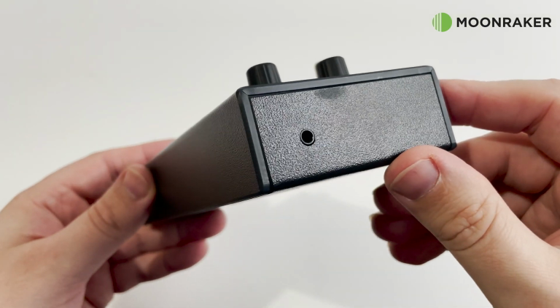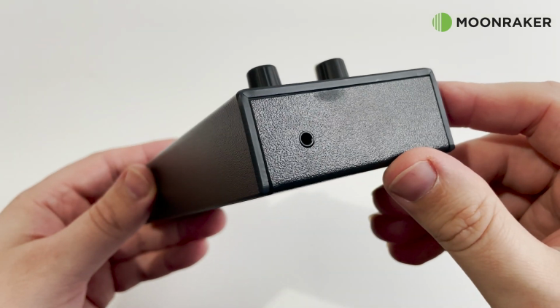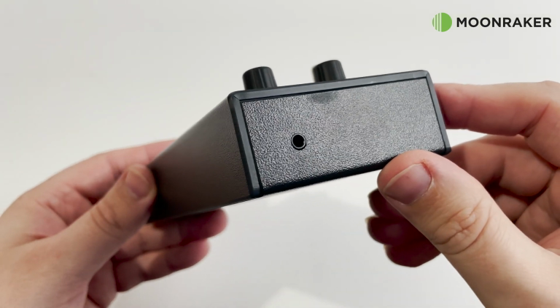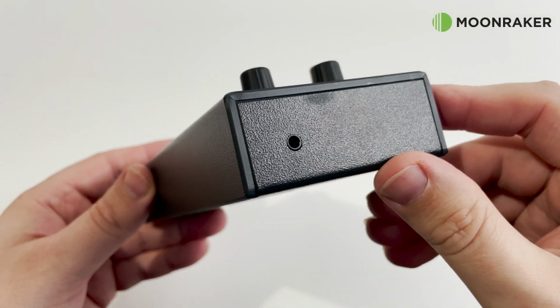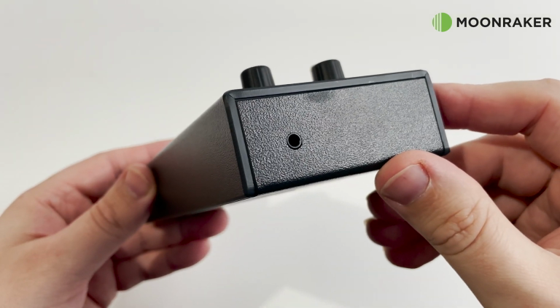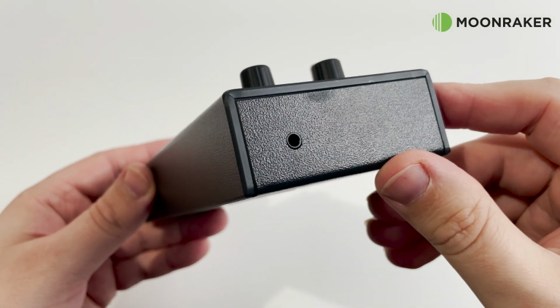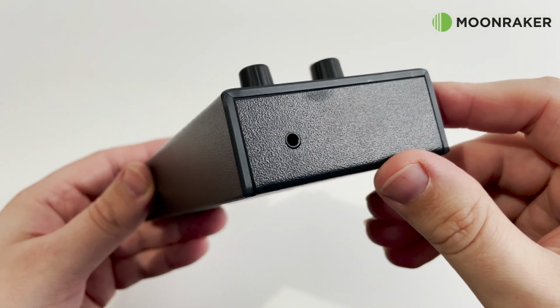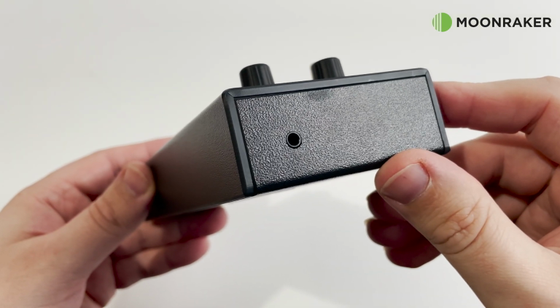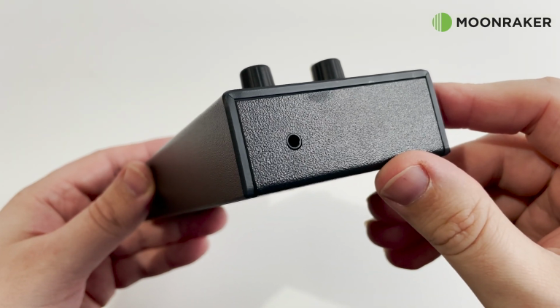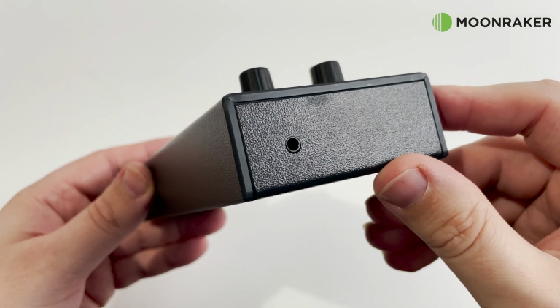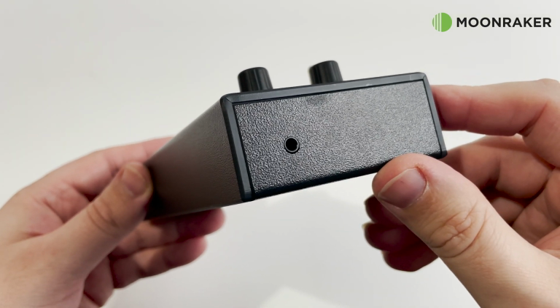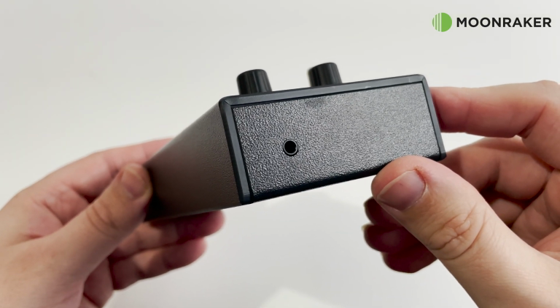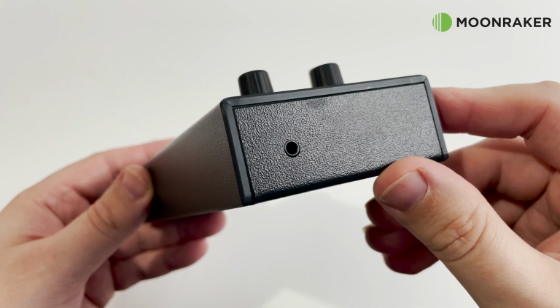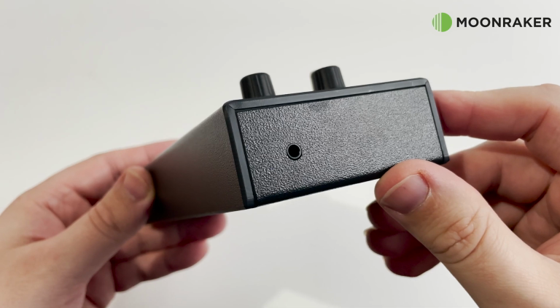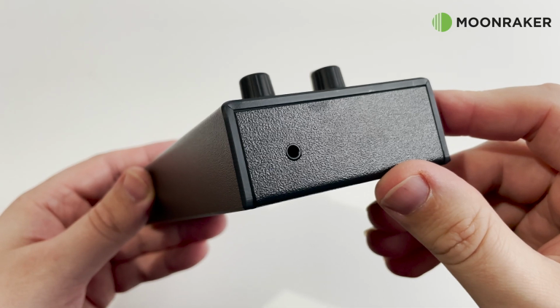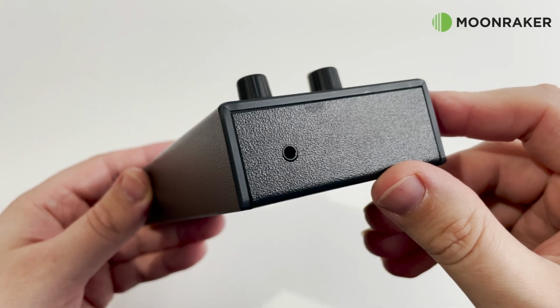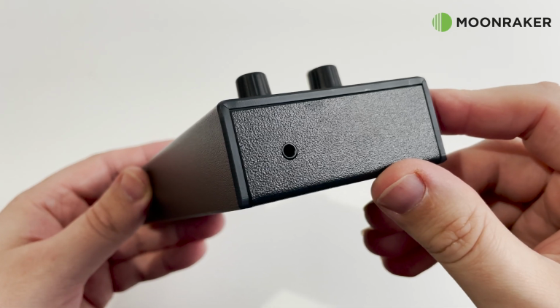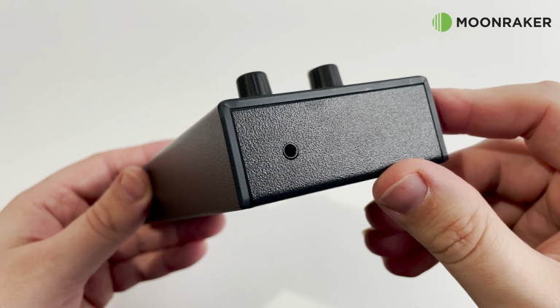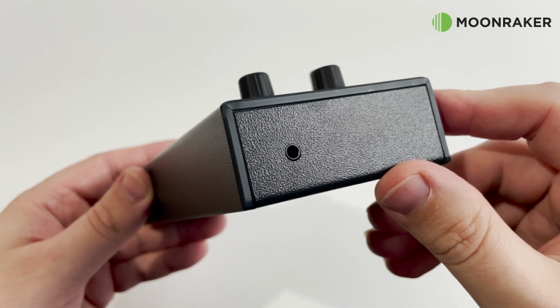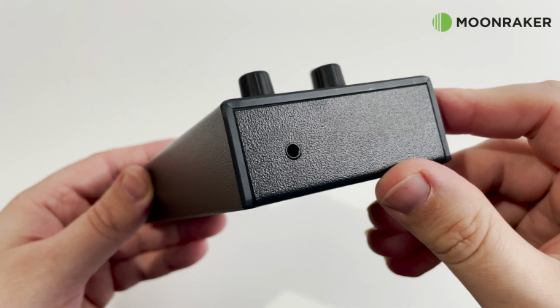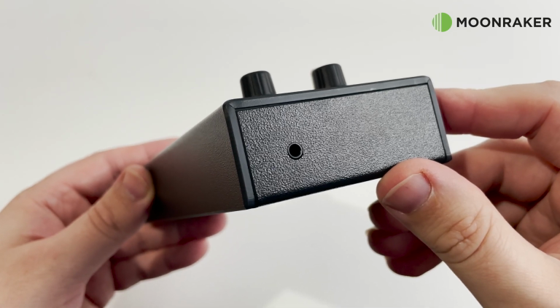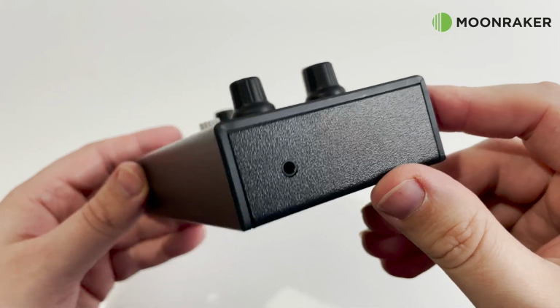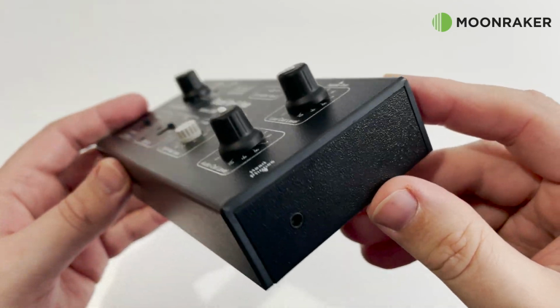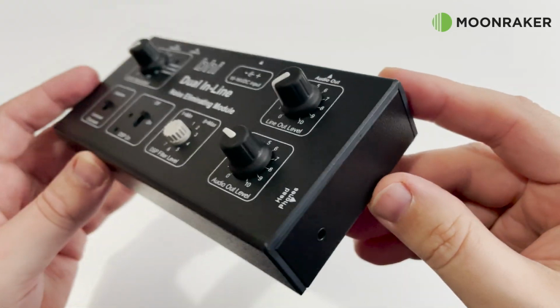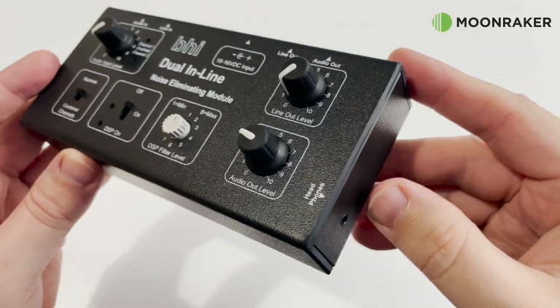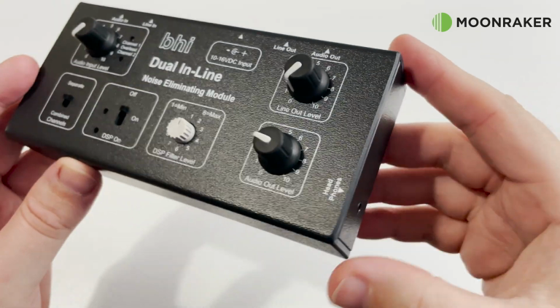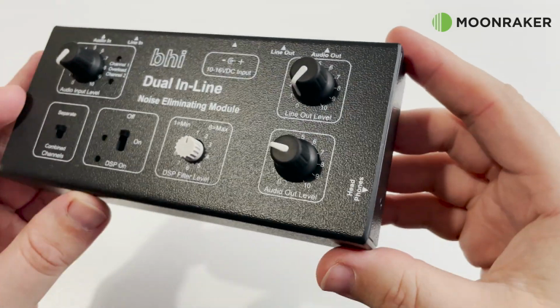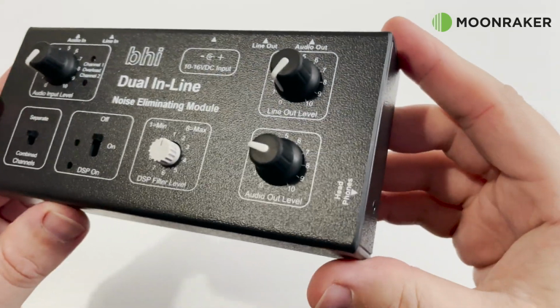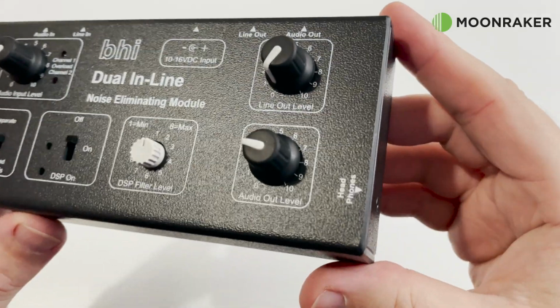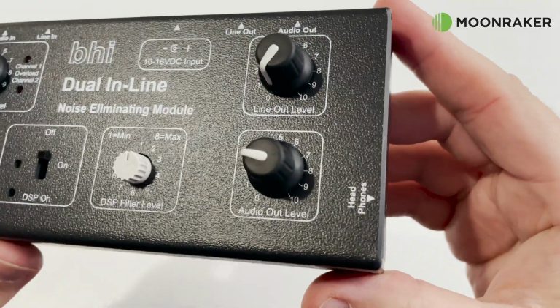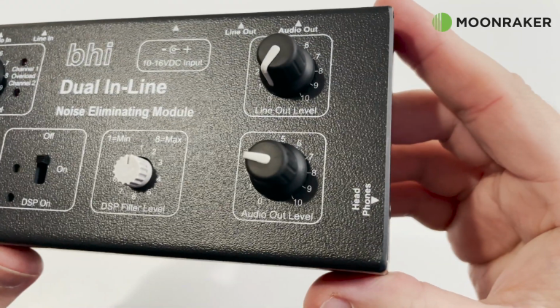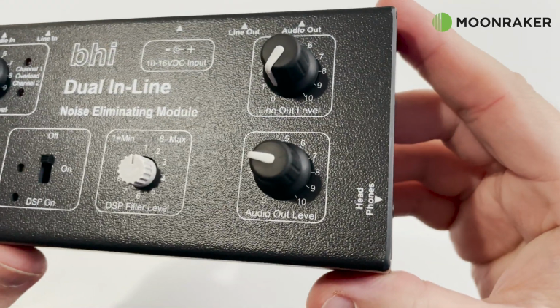On the right side of the module we find a stereo headphone socket which provides easy listening for those weak signals.